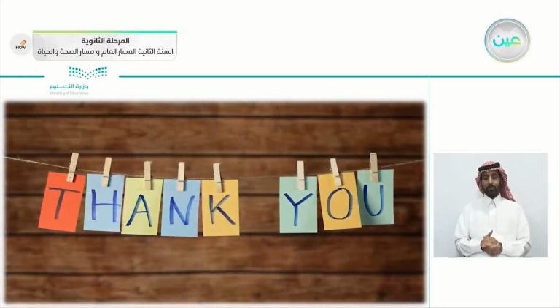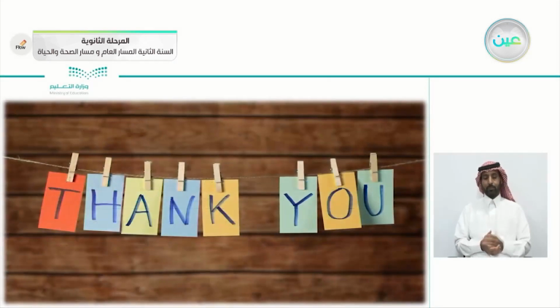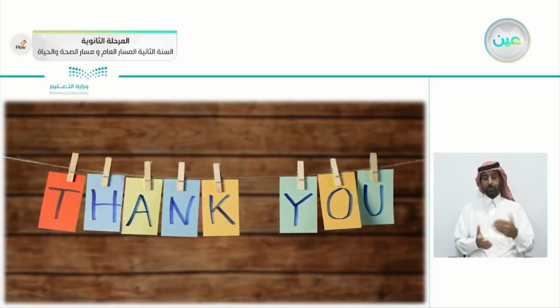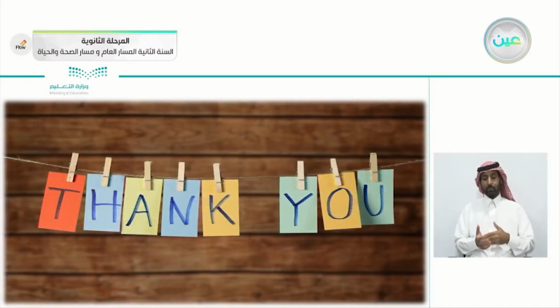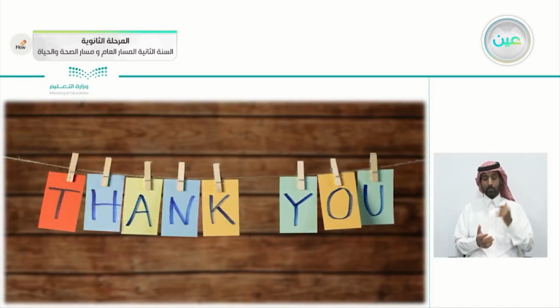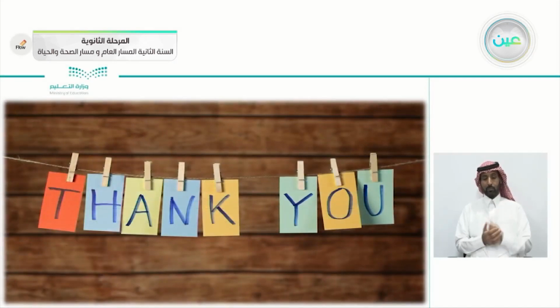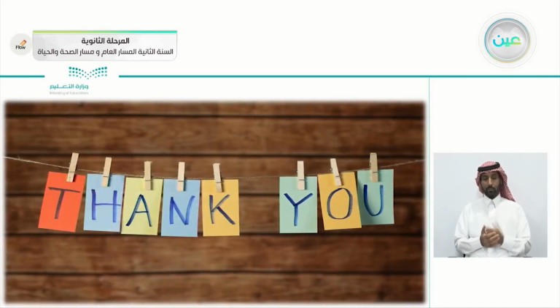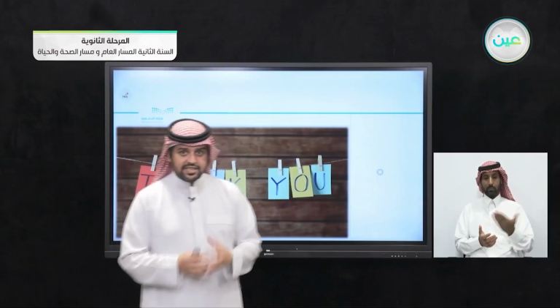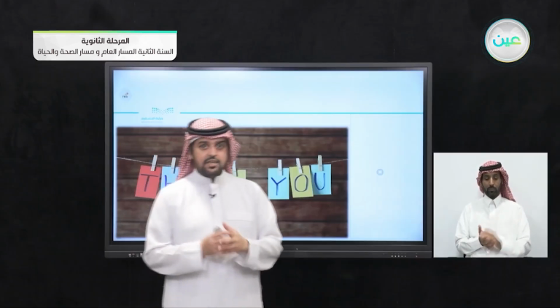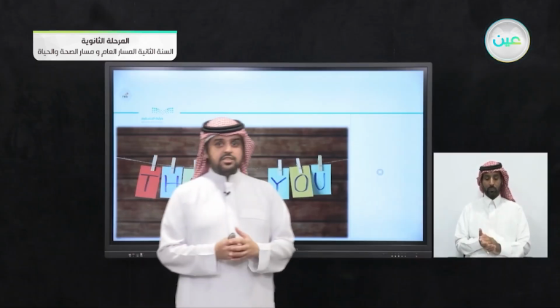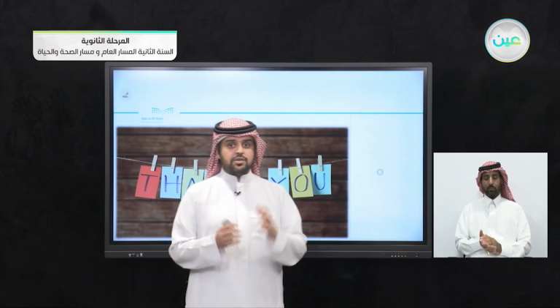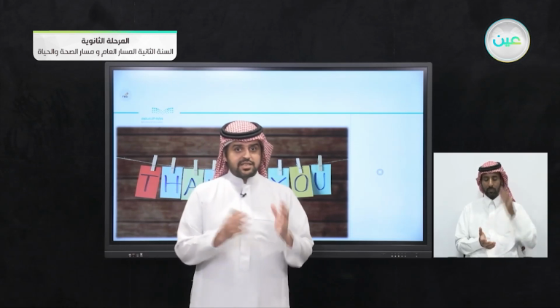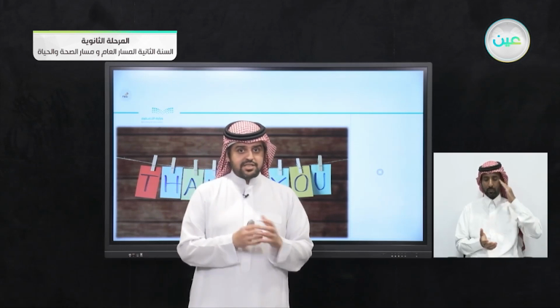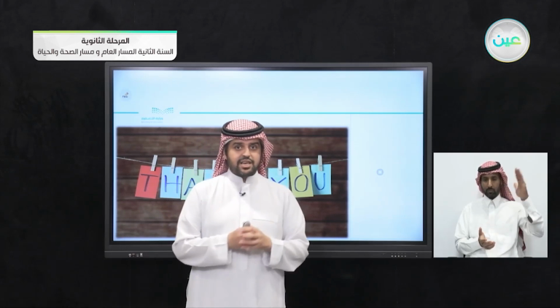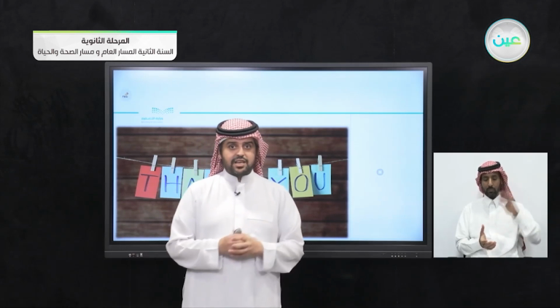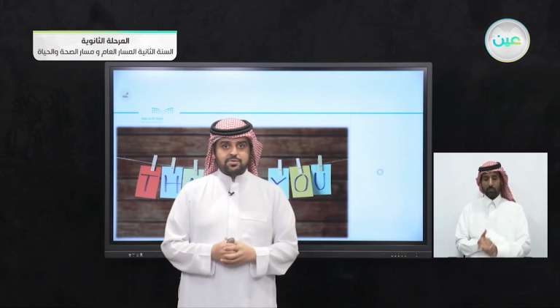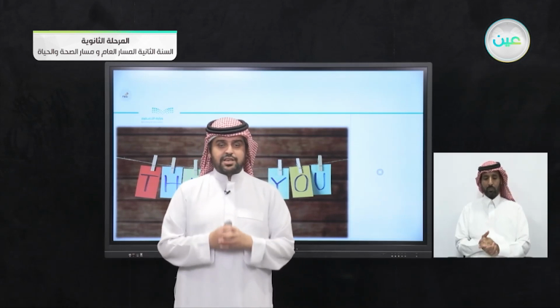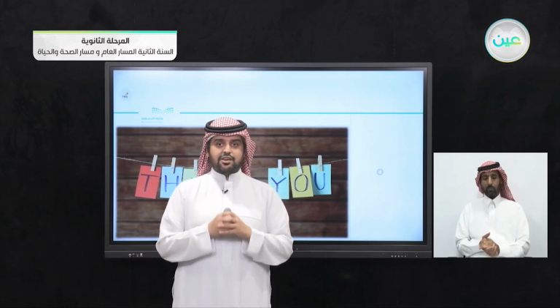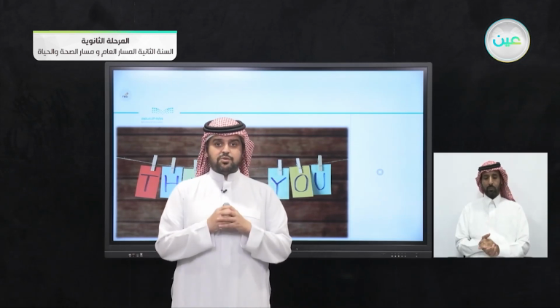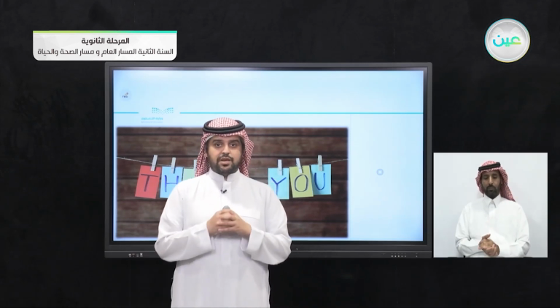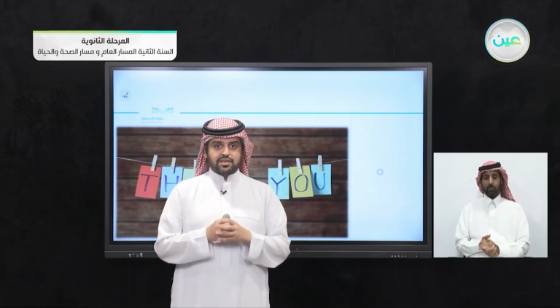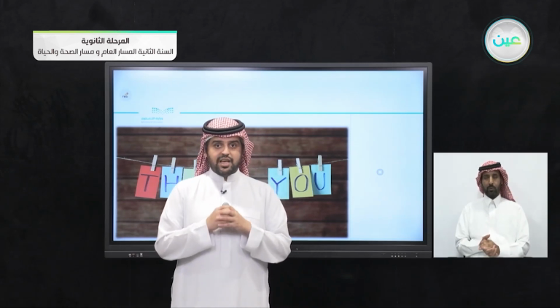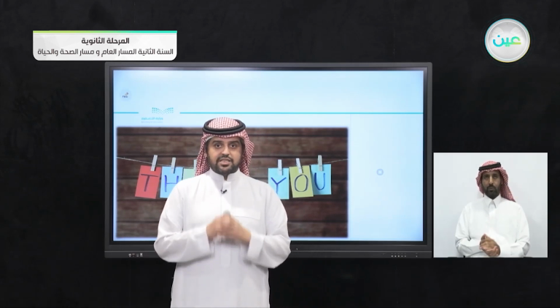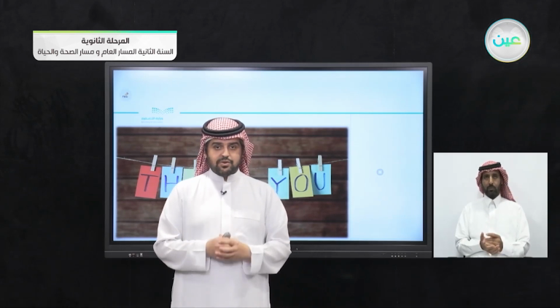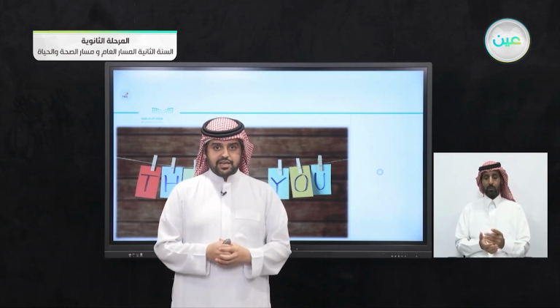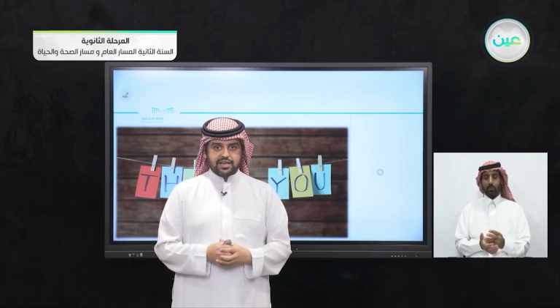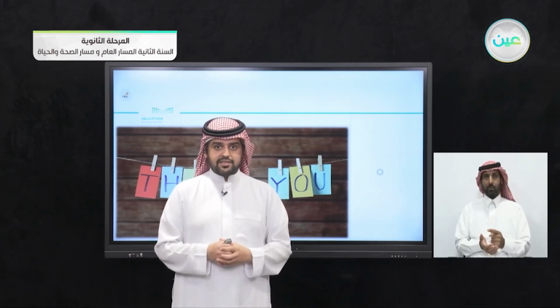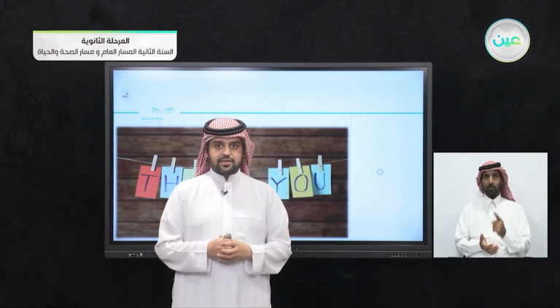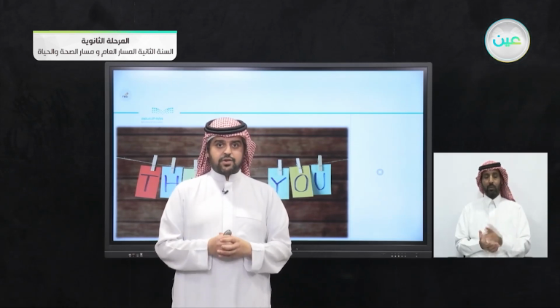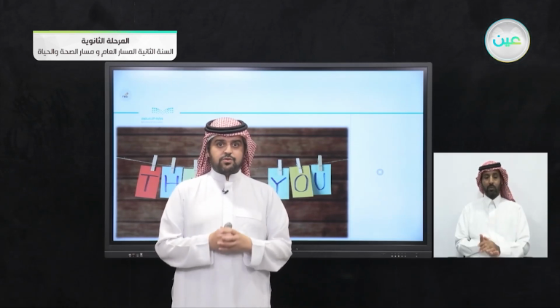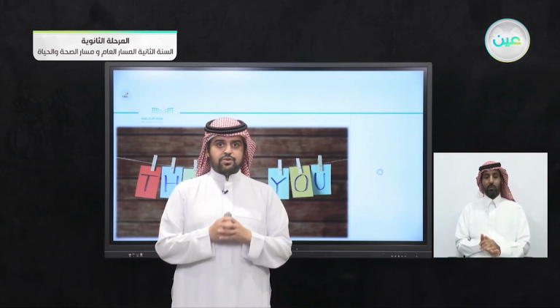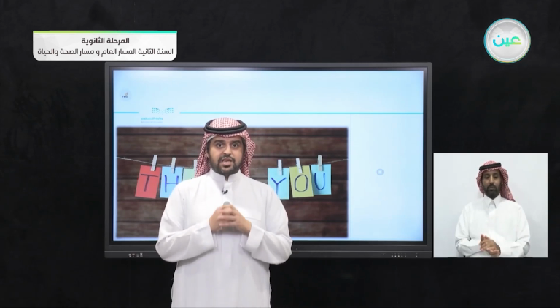And with that we reach the end of this lesson. See you next lesson, inshallah. Subhanaka Allahumma wa bihamdik, ash-hadu an la ilaha illa anta, astaghfiruka wa atubu ilayk. As-salamu alaykum.